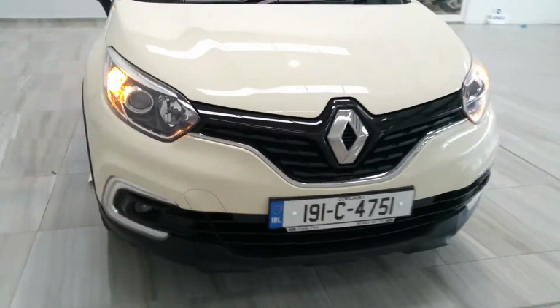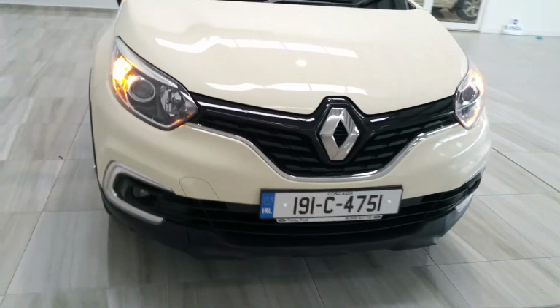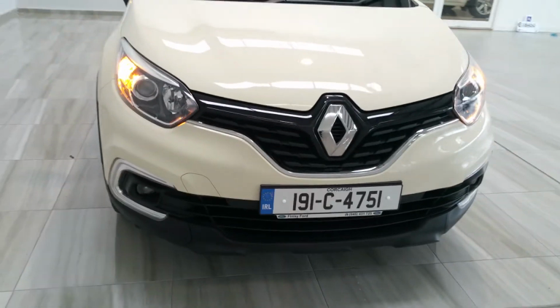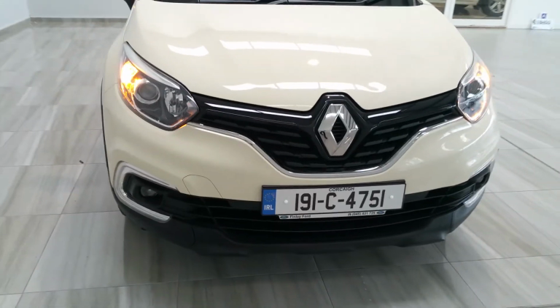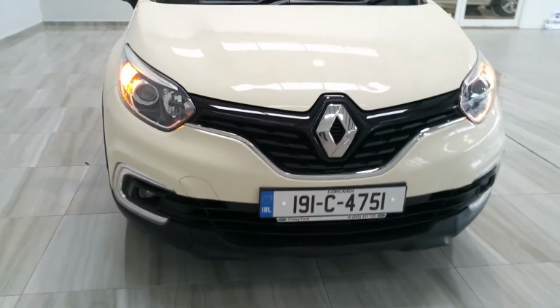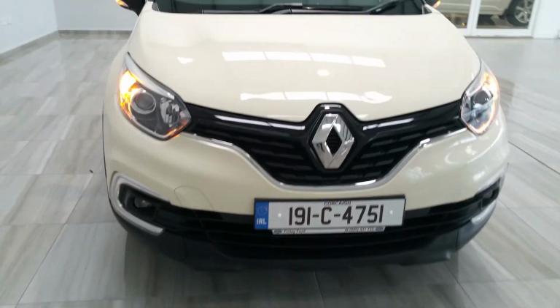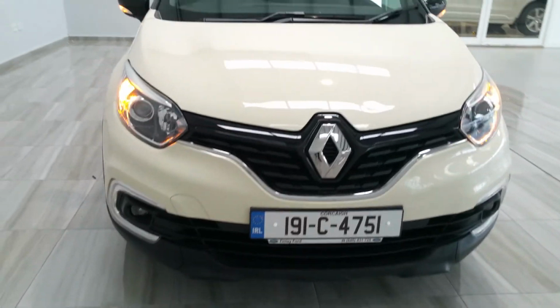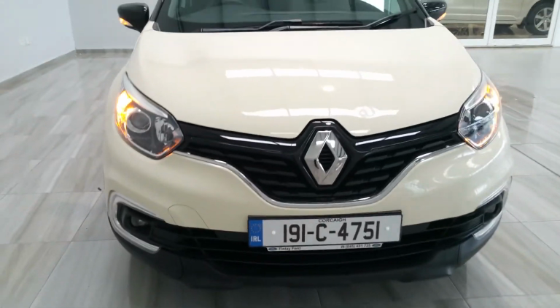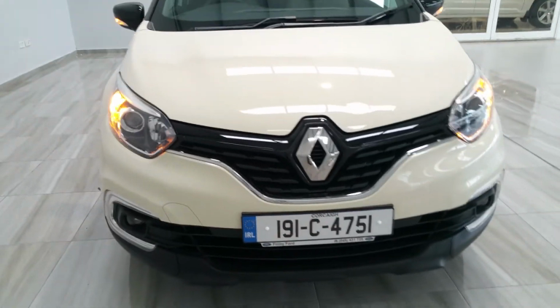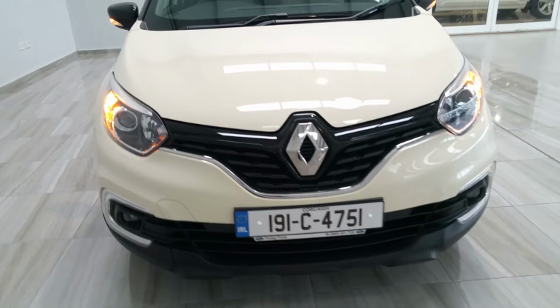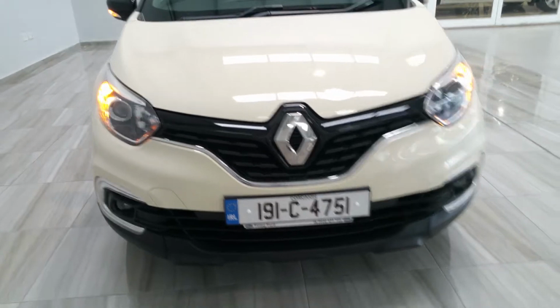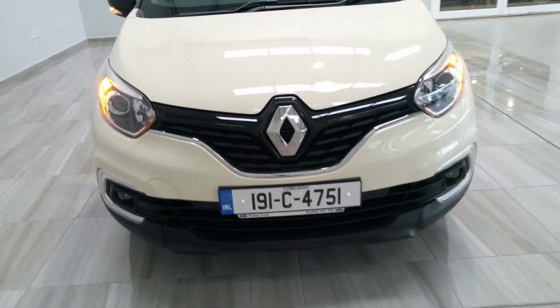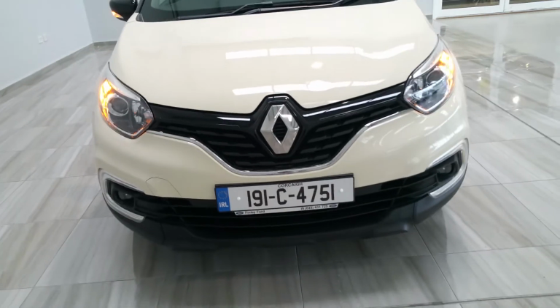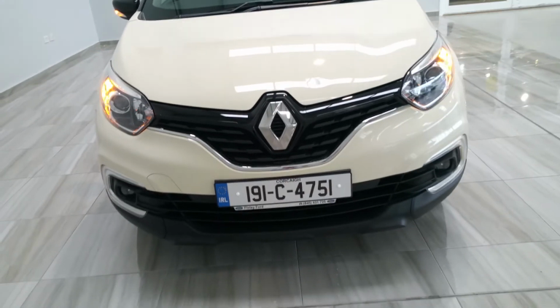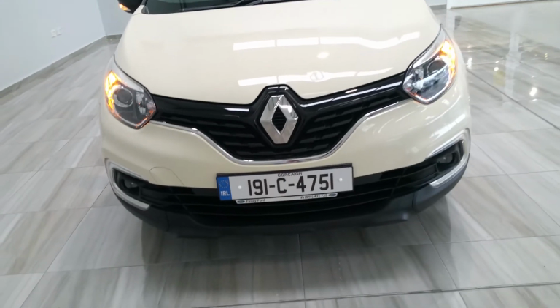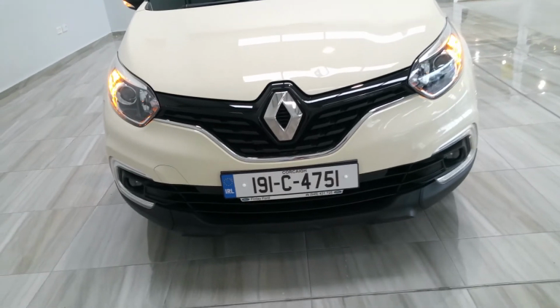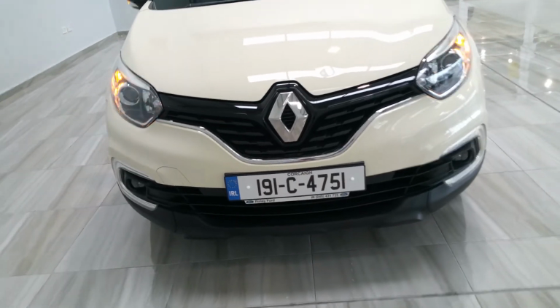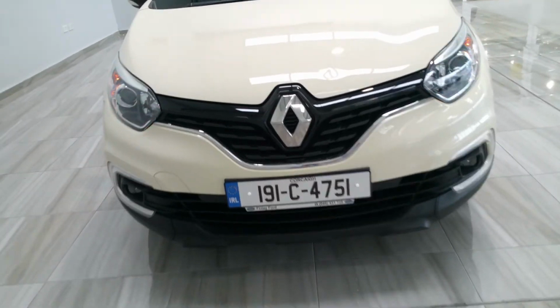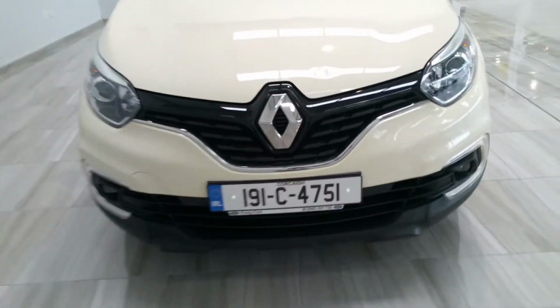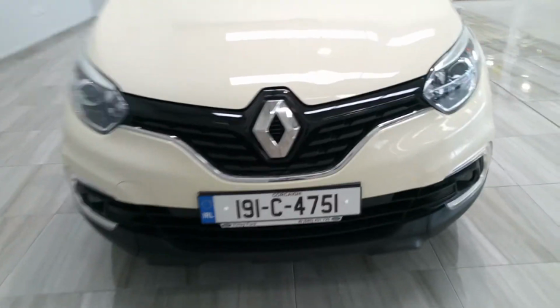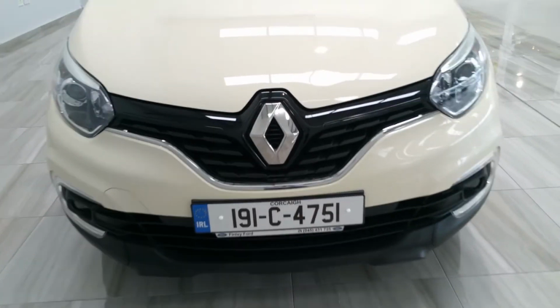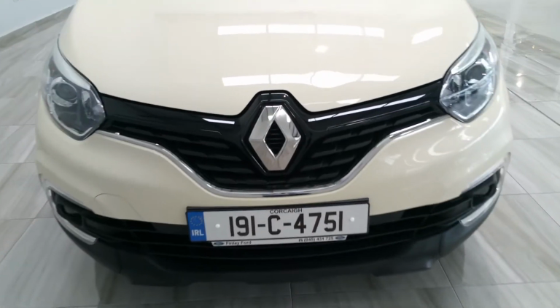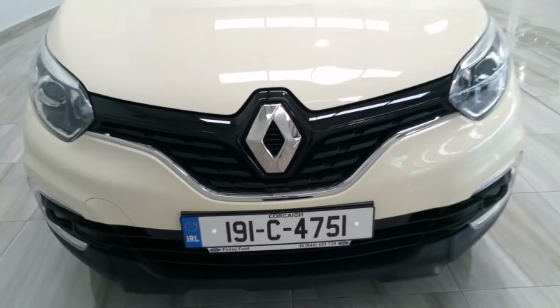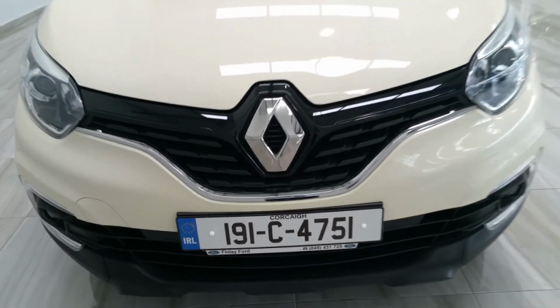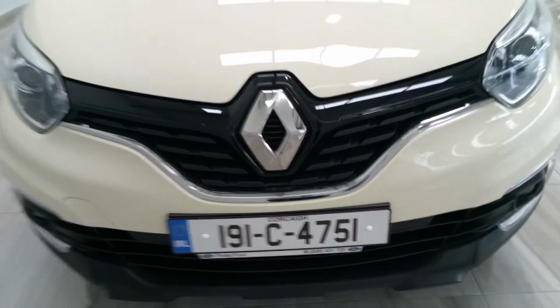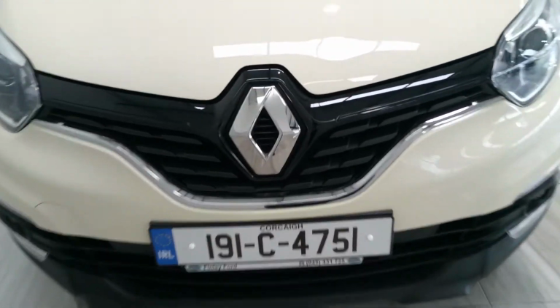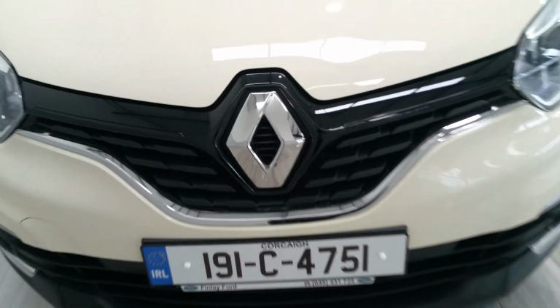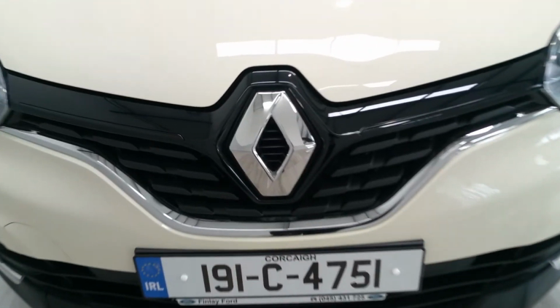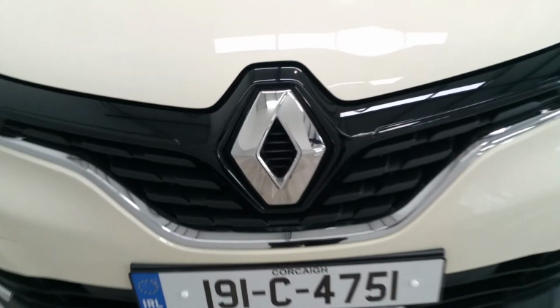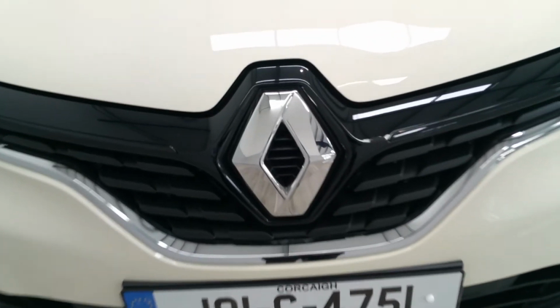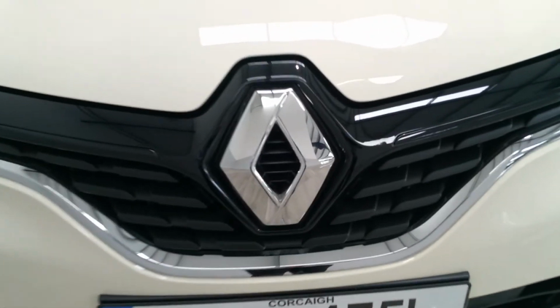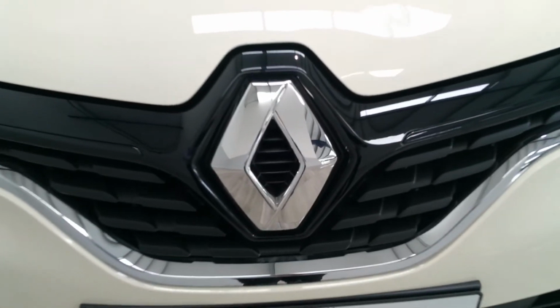If you'd like more information on this car, please contact us on 045 431 725.